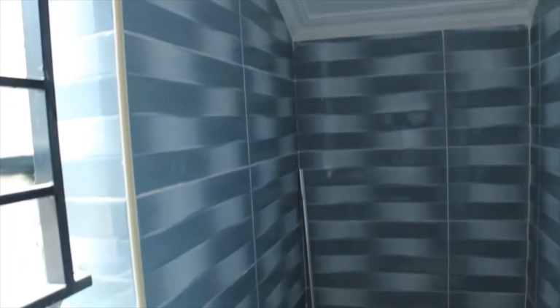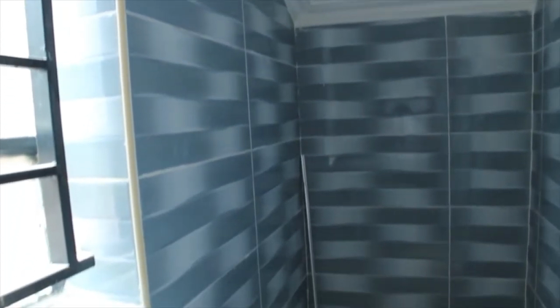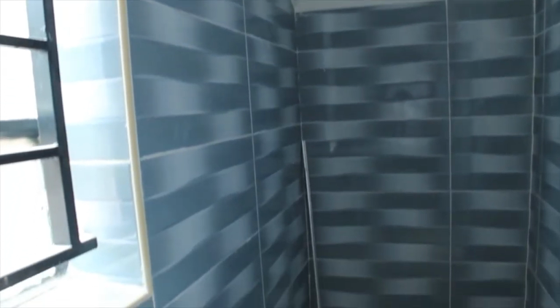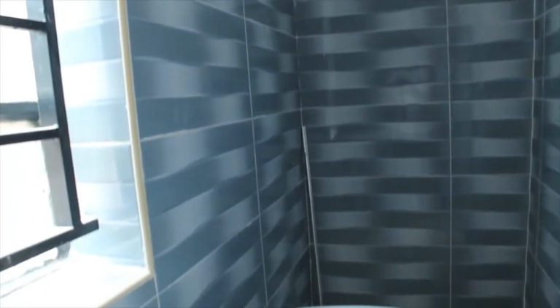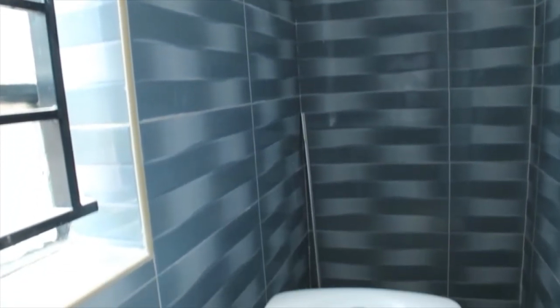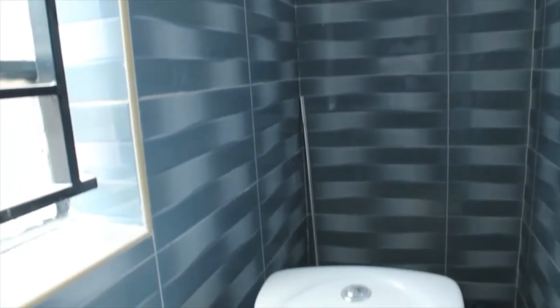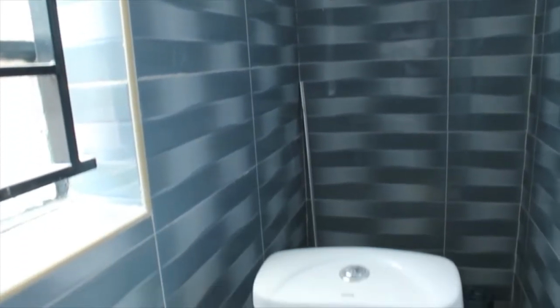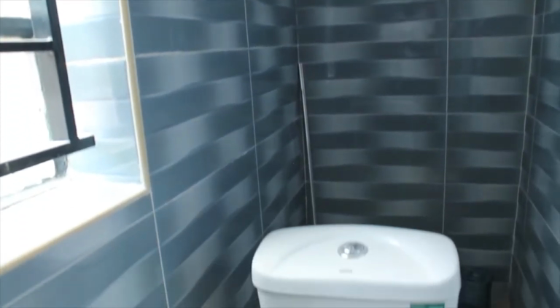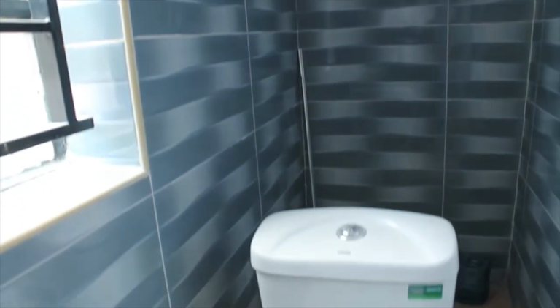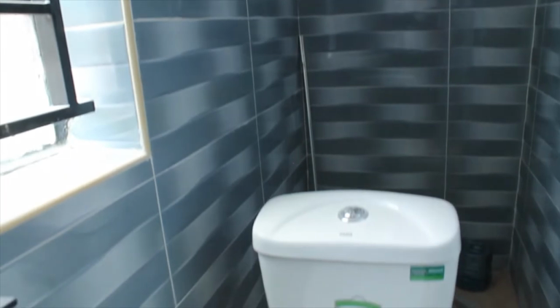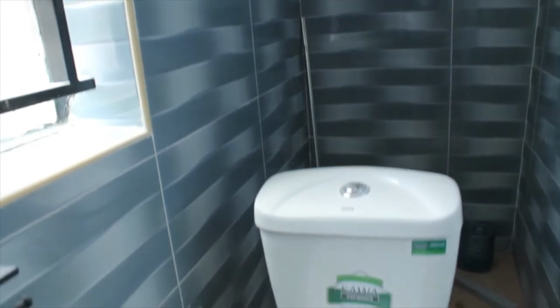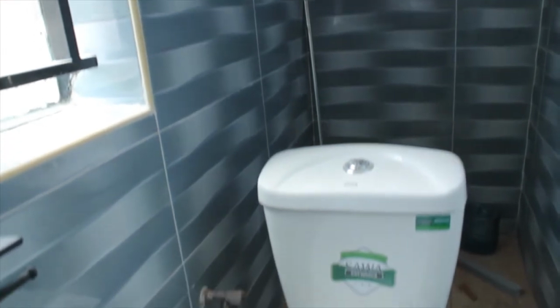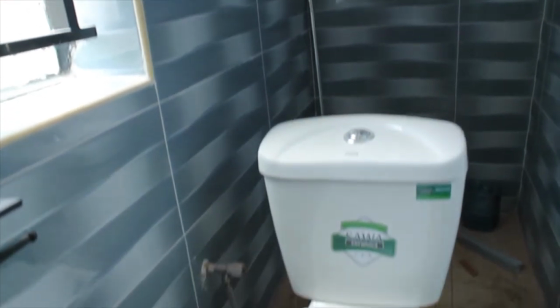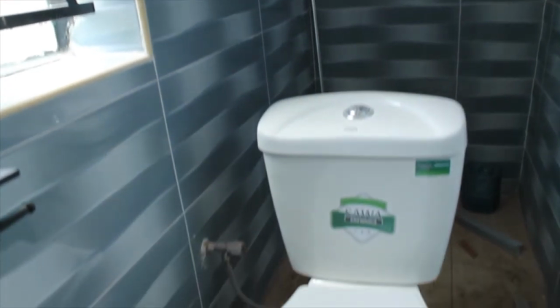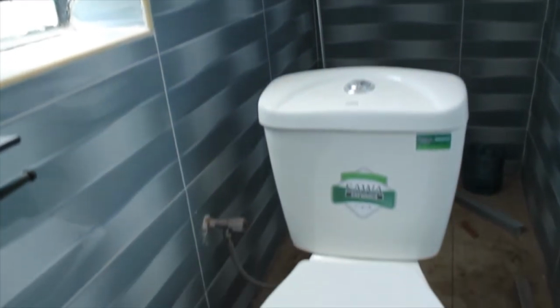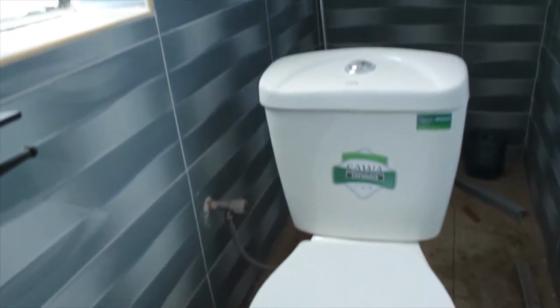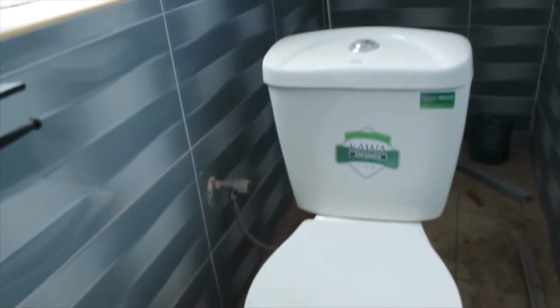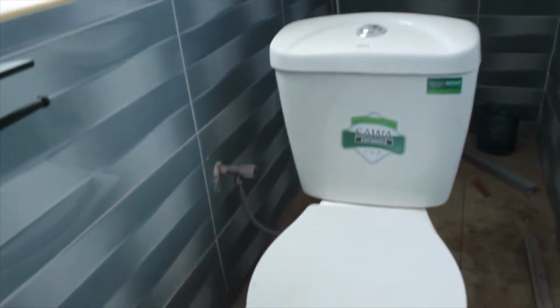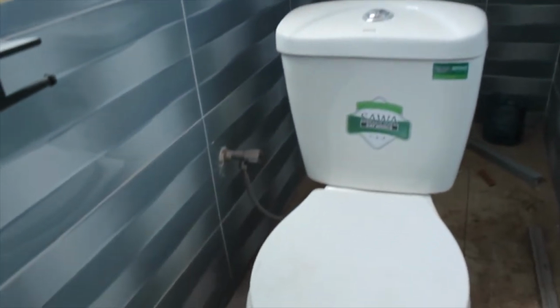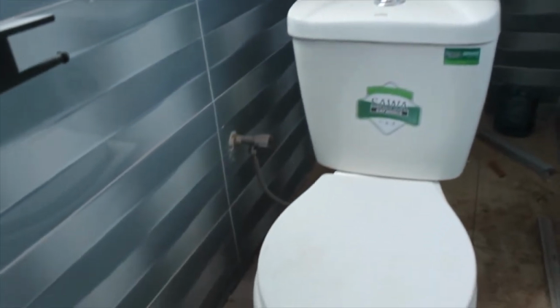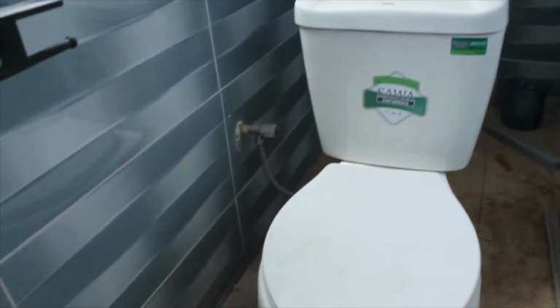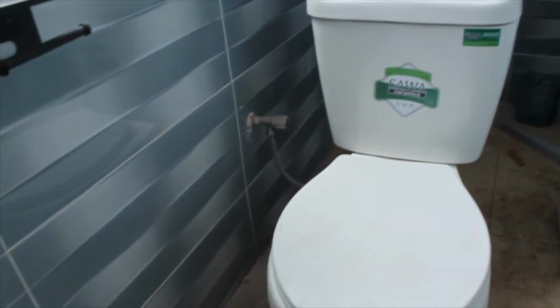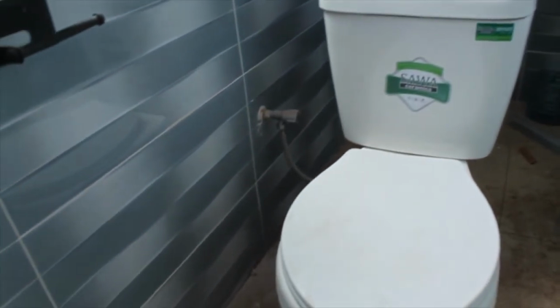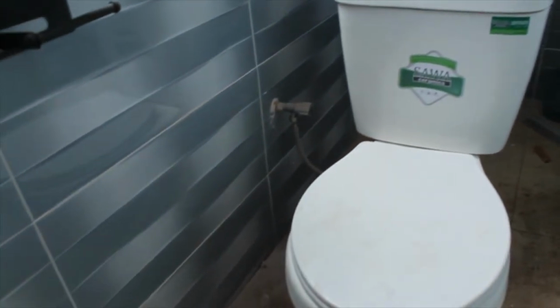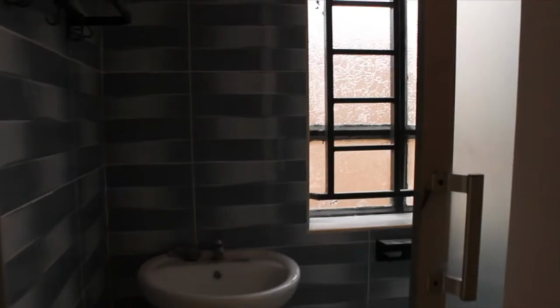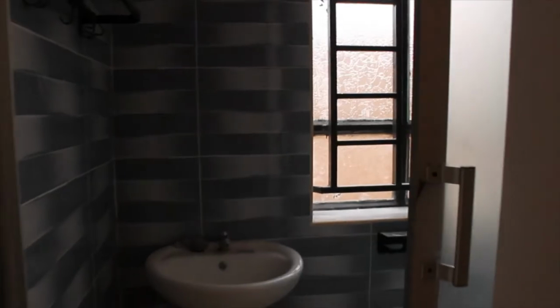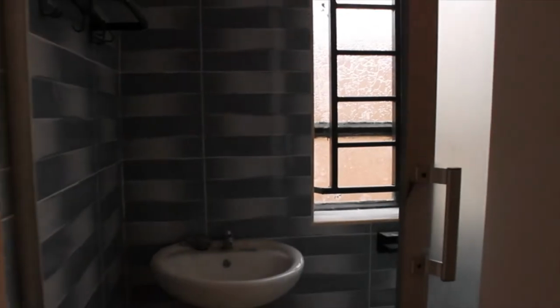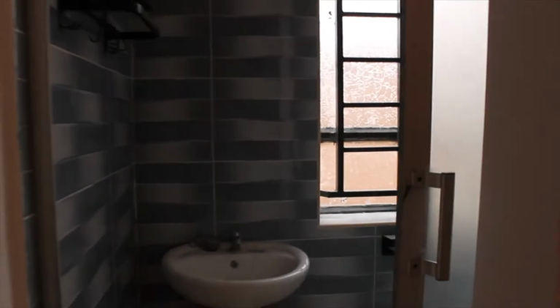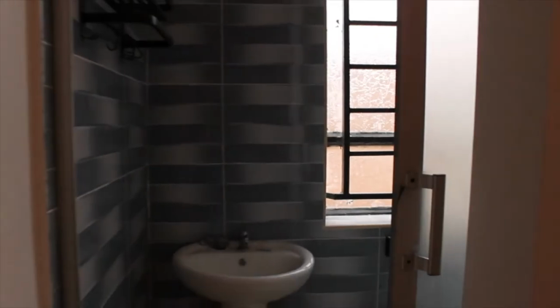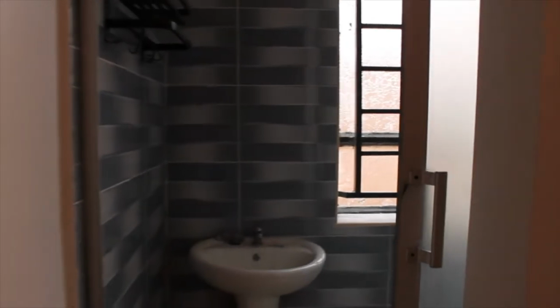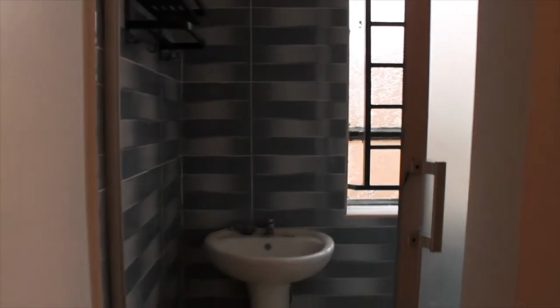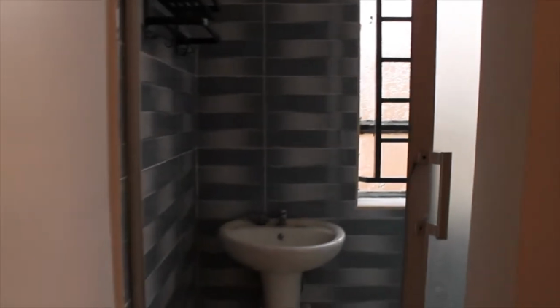This is the guest bathroom — it's a great use of the space under the stairwell.